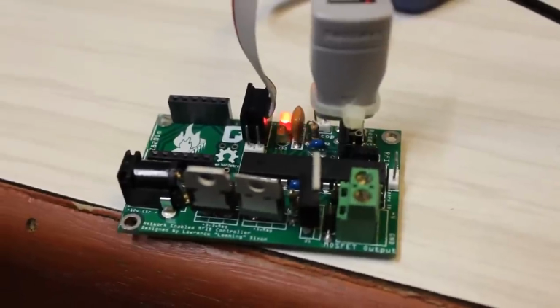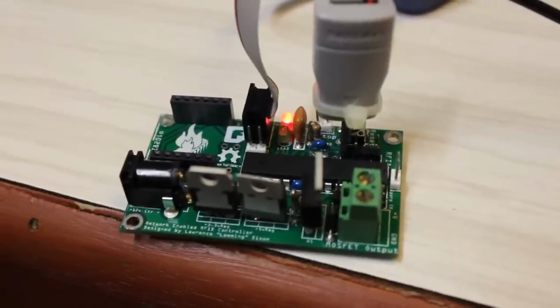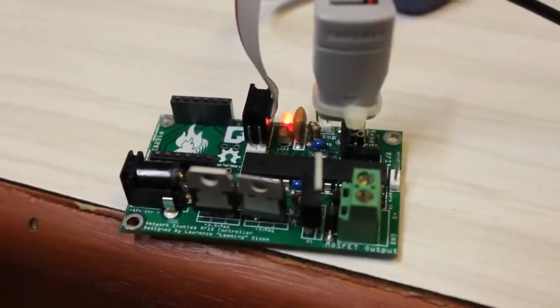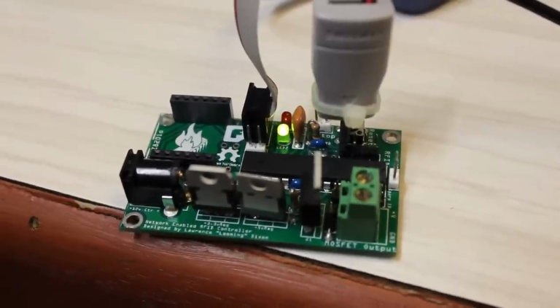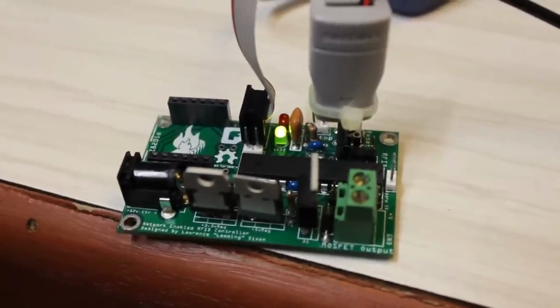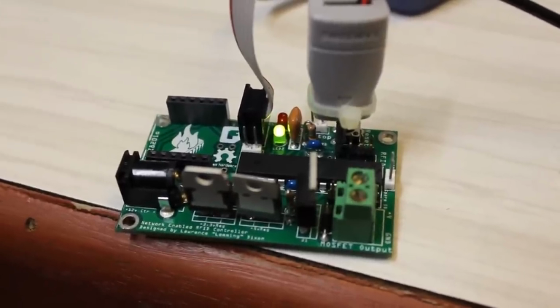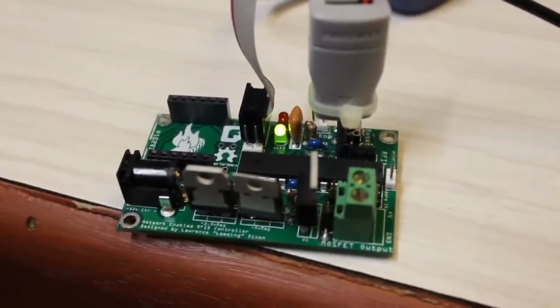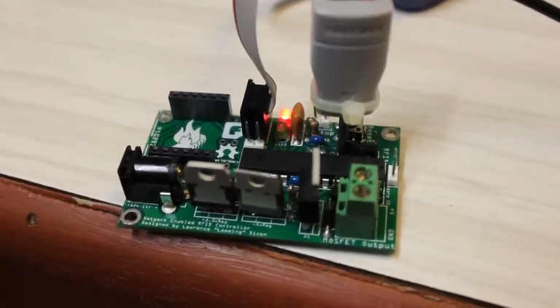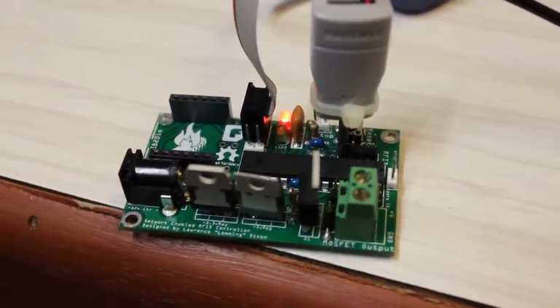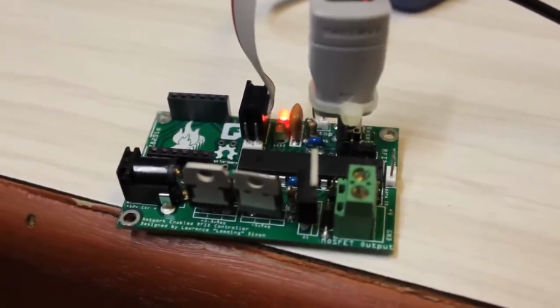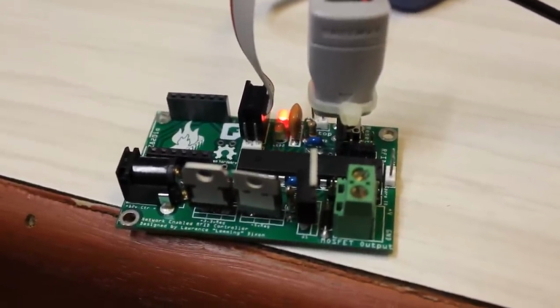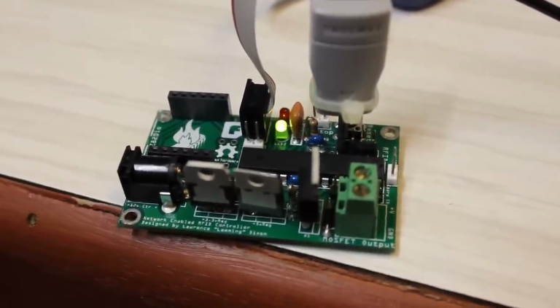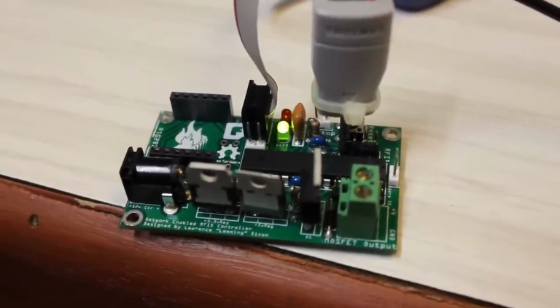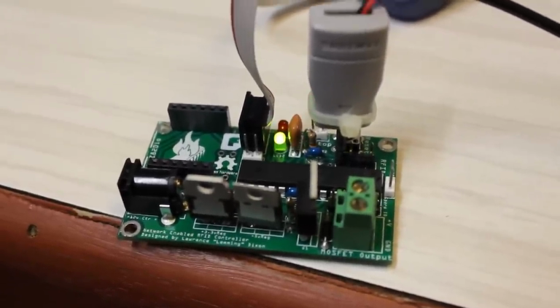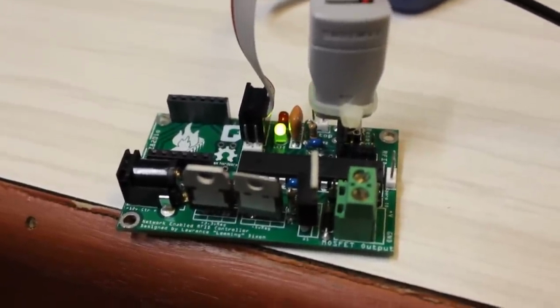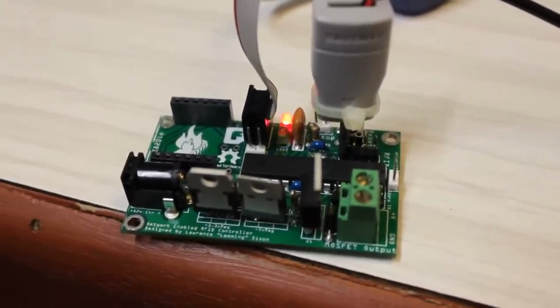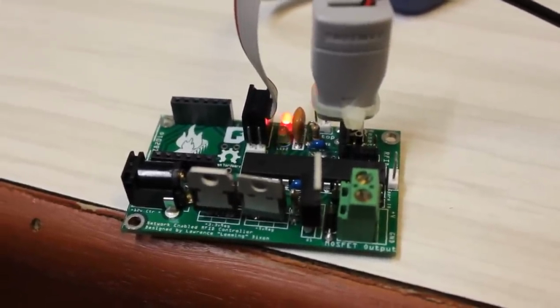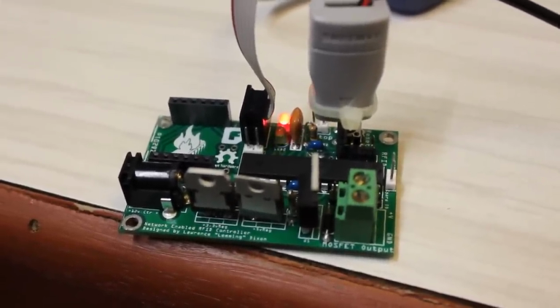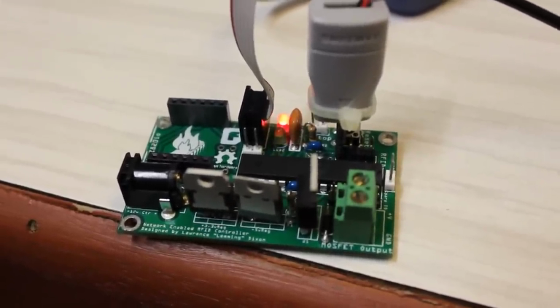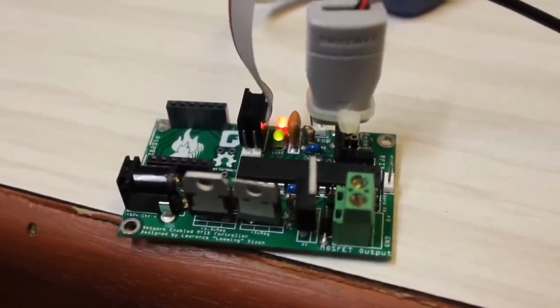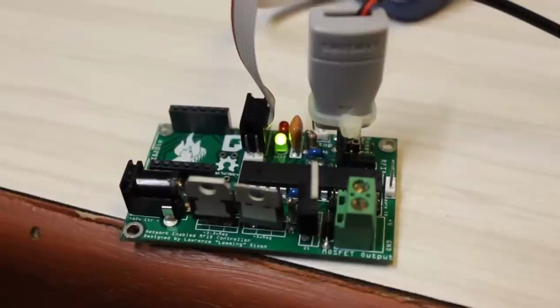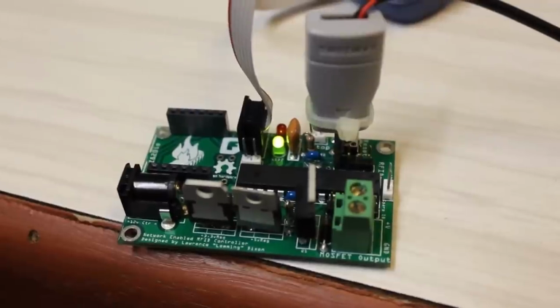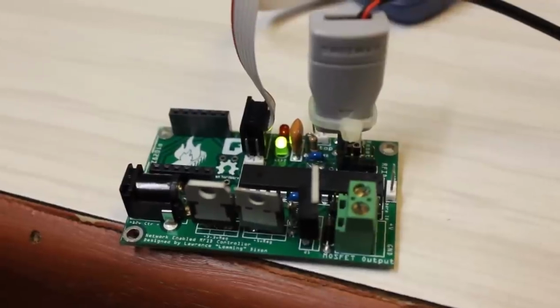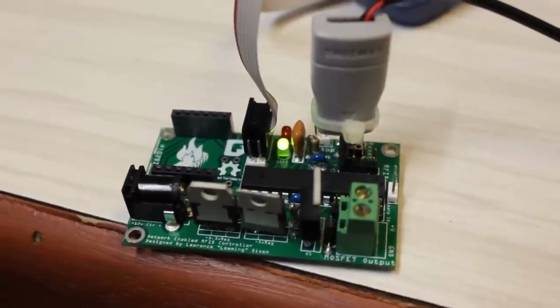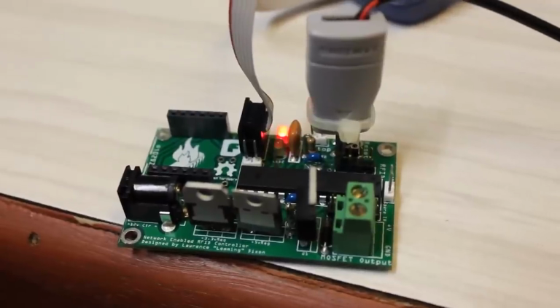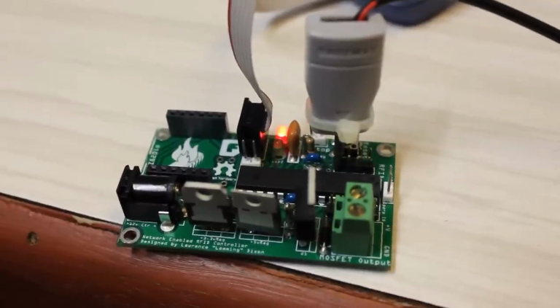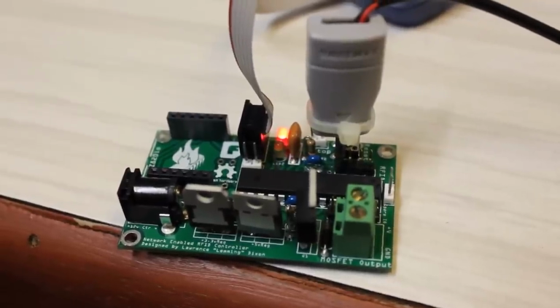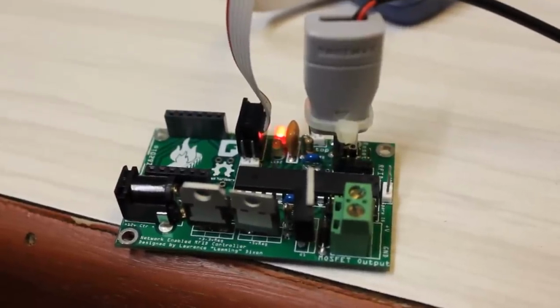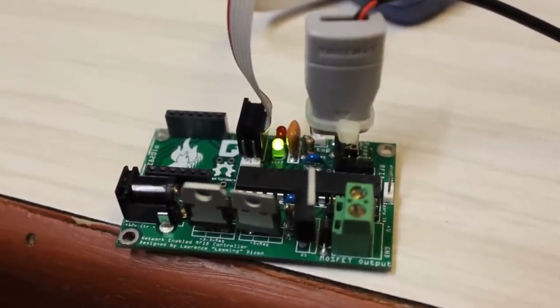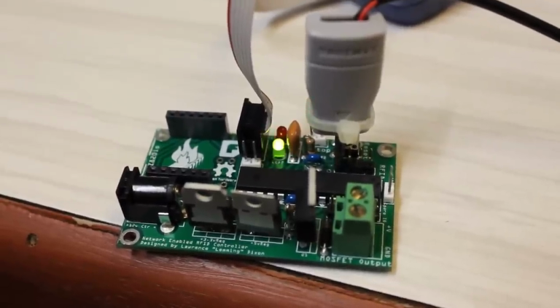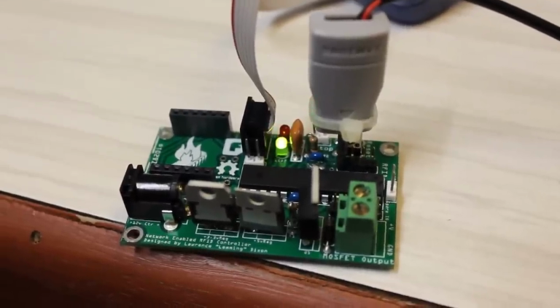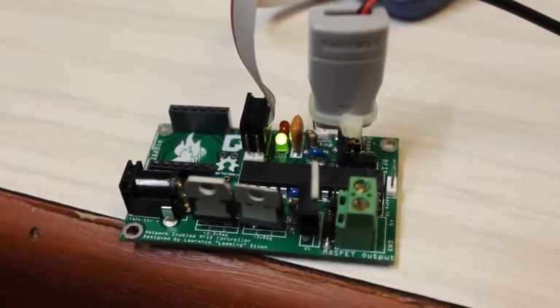Here you go. Paul and I have been sitting here today playing with this one. Here's proof that the SNARK works — as you can see, the green and red LEDs there are flashing on and off.